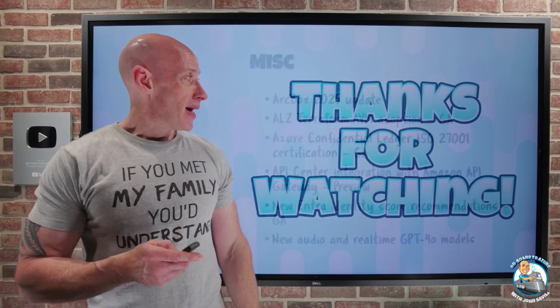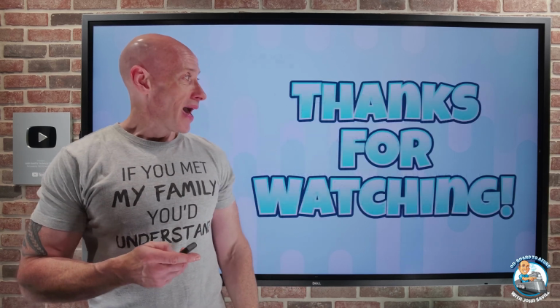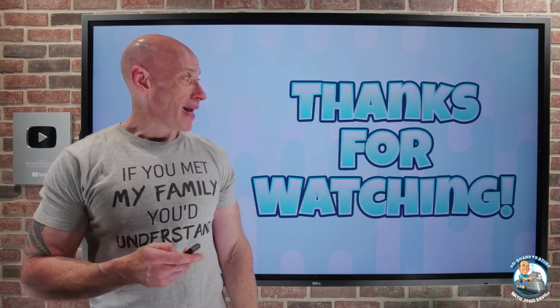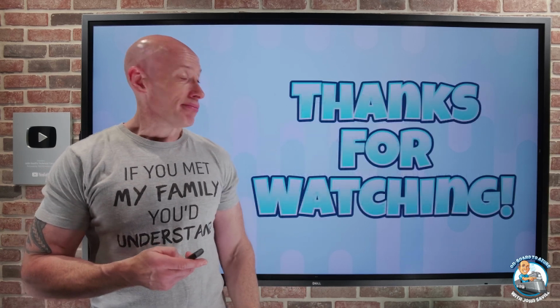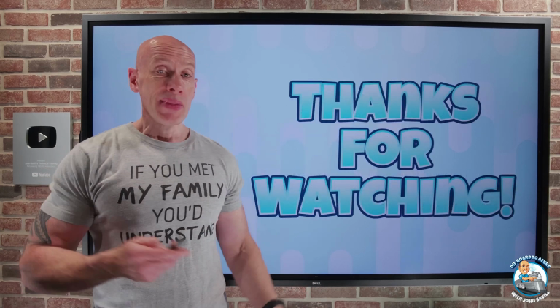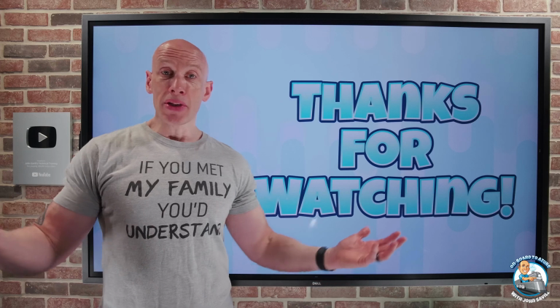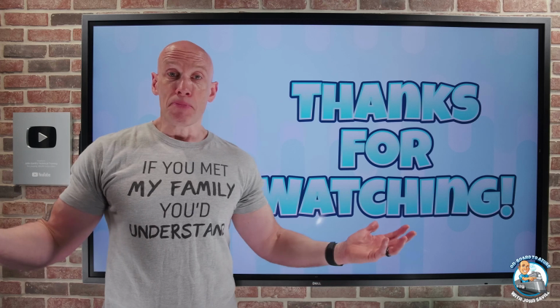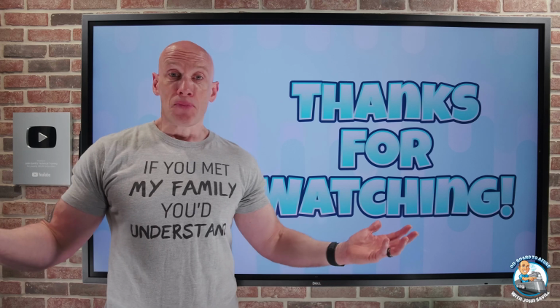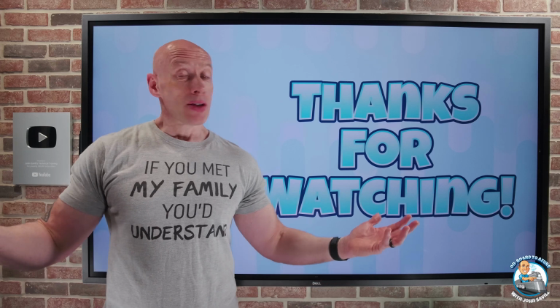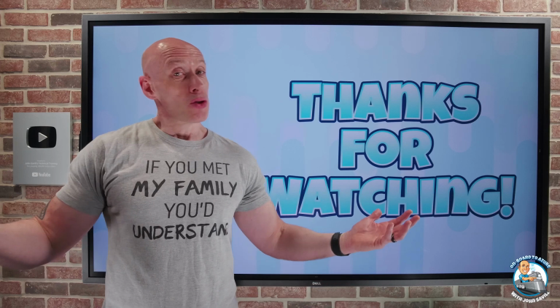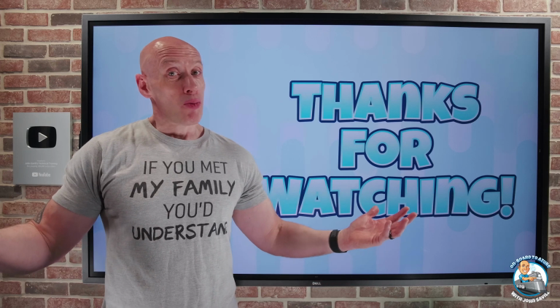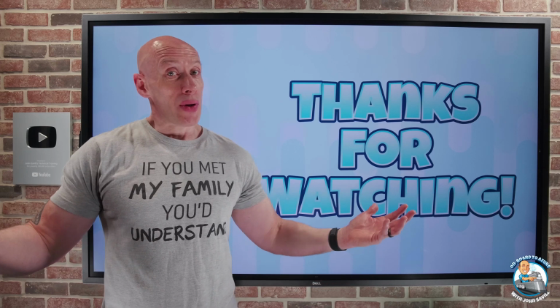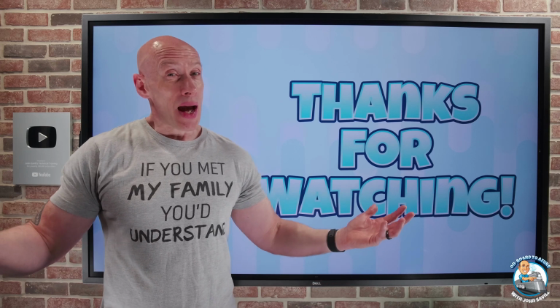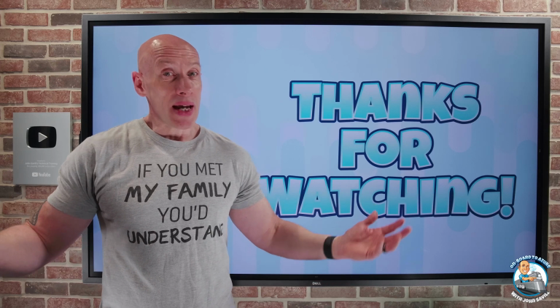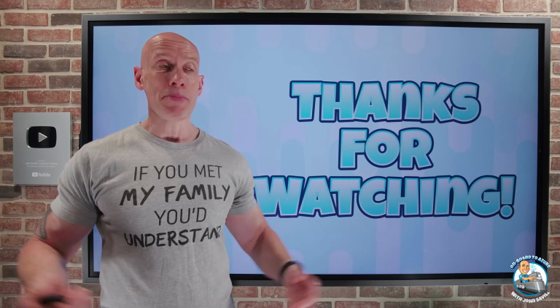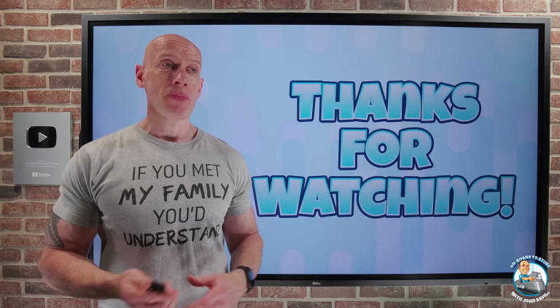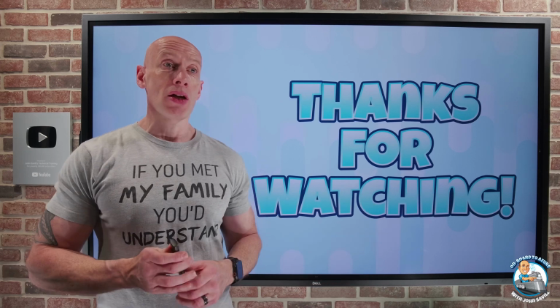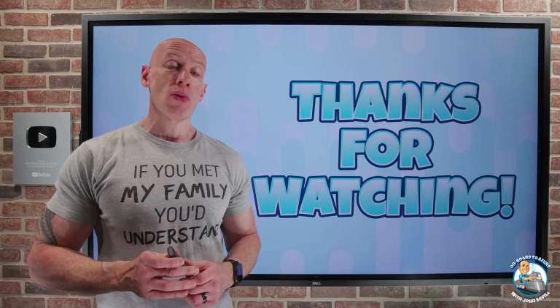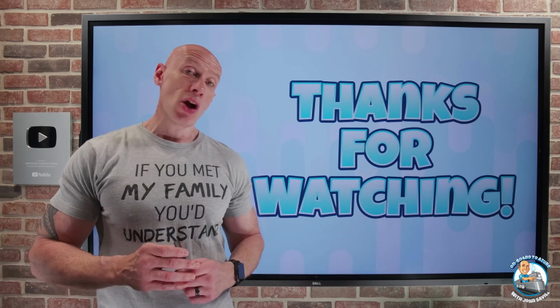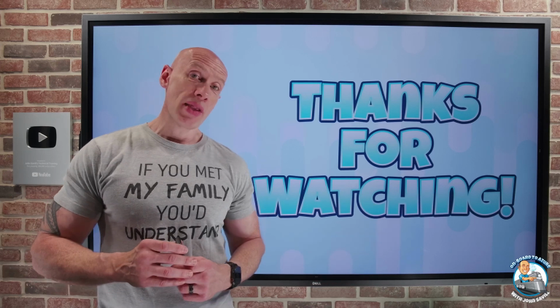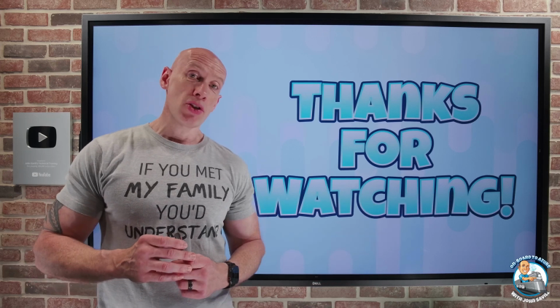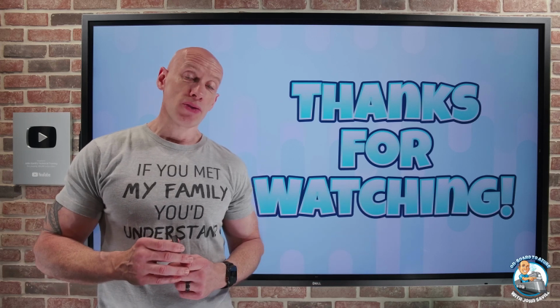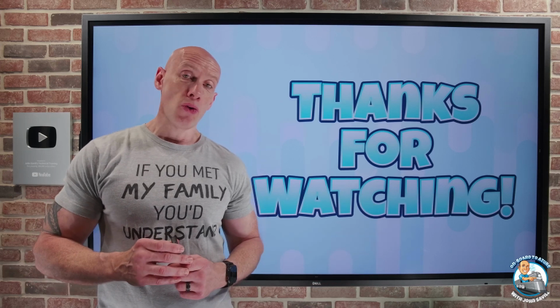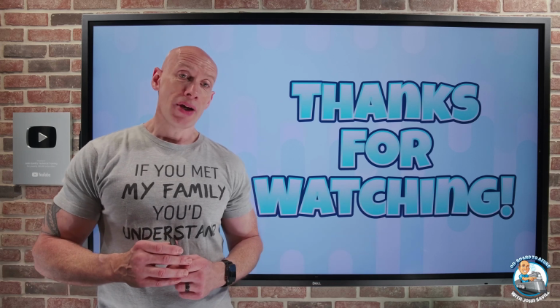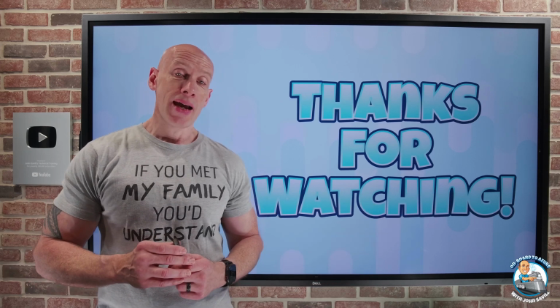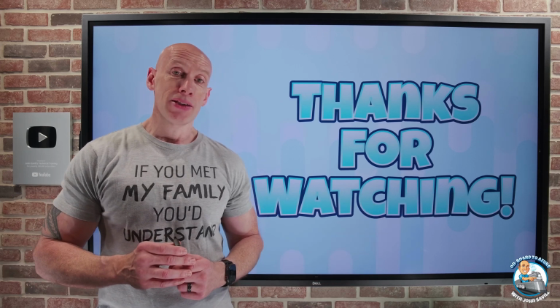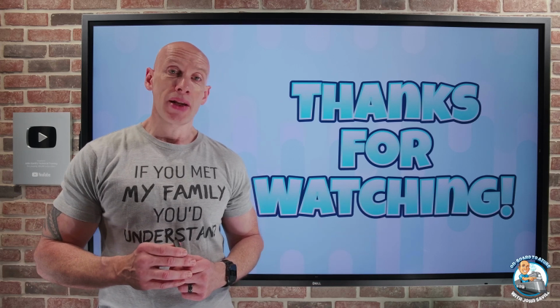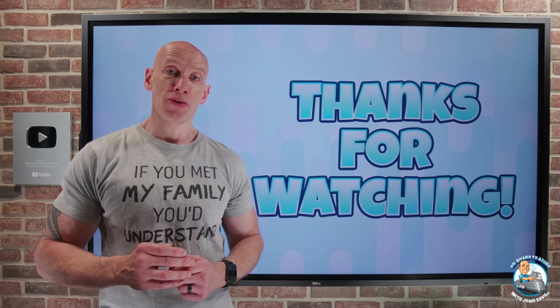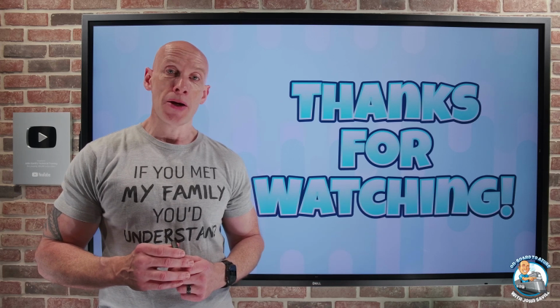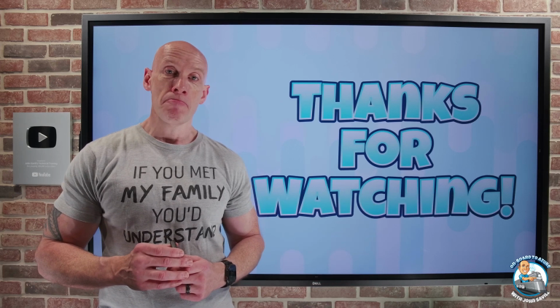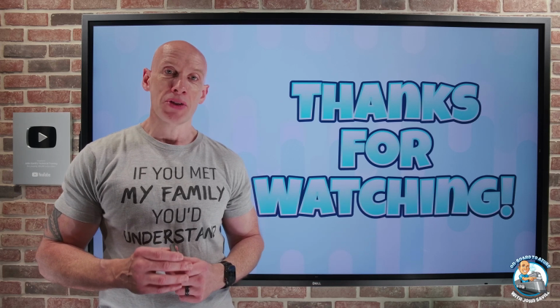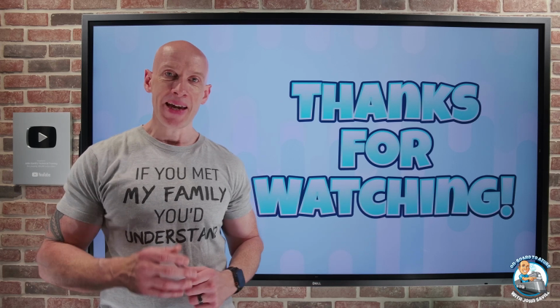And that was it — a pretty quick update this week. As always, I hope that was useful. Until the next video, take care.